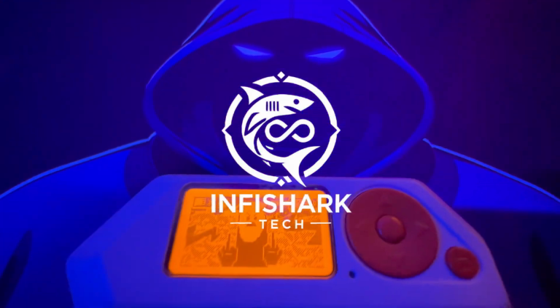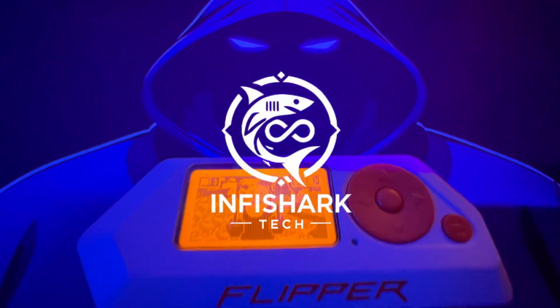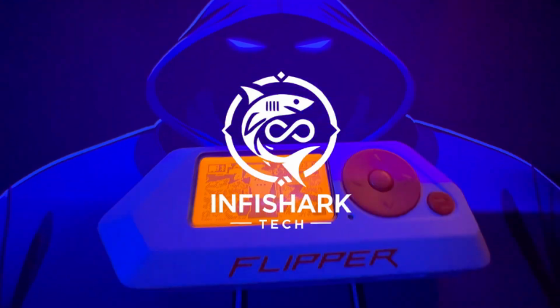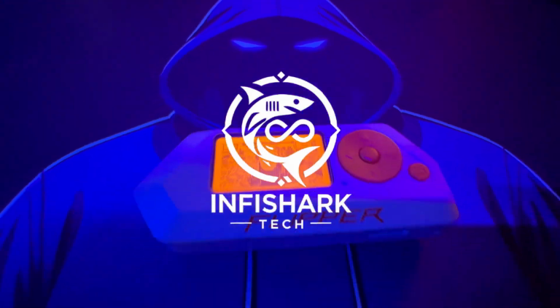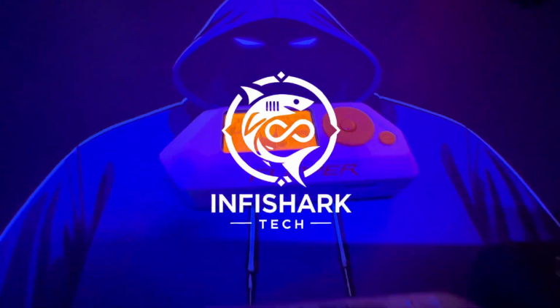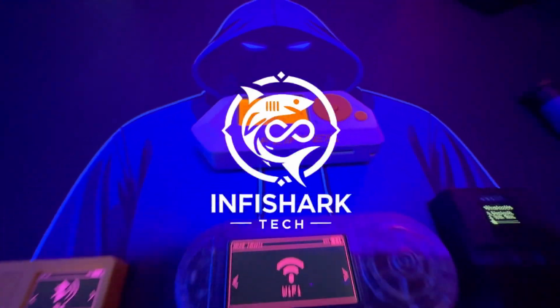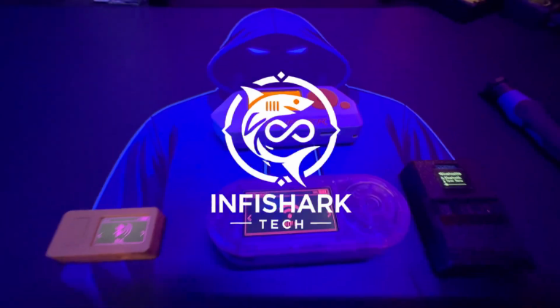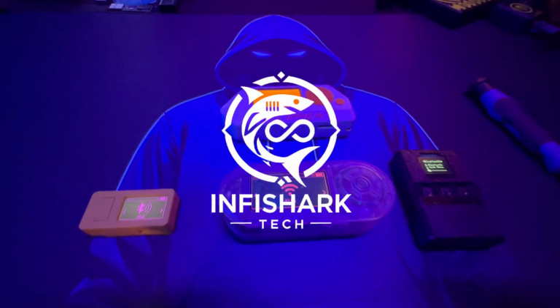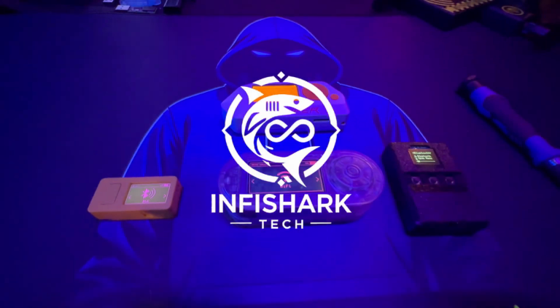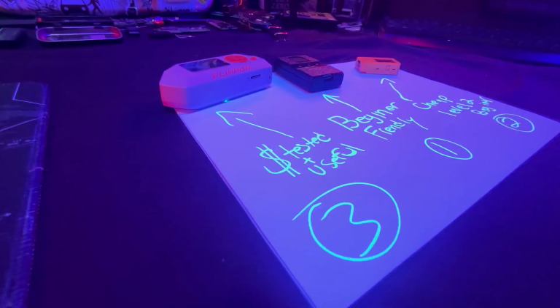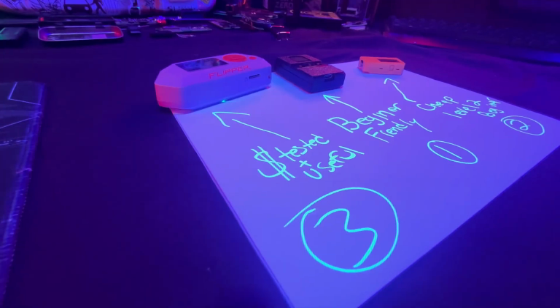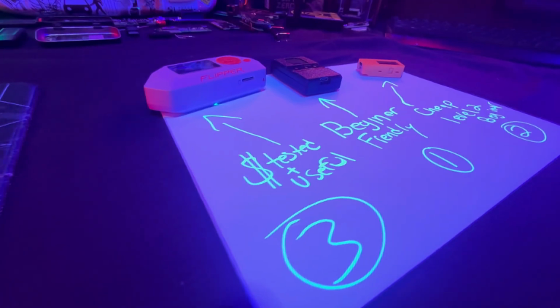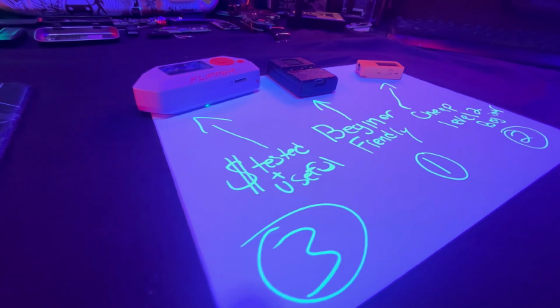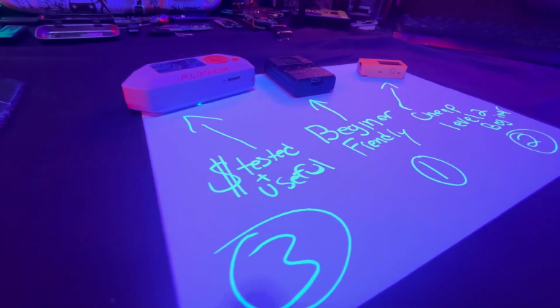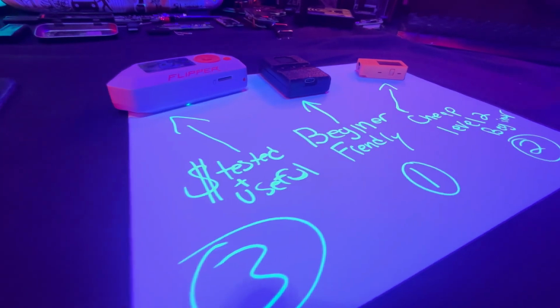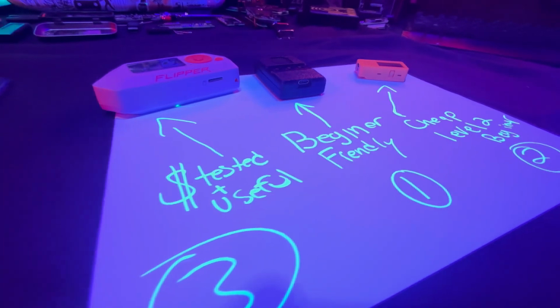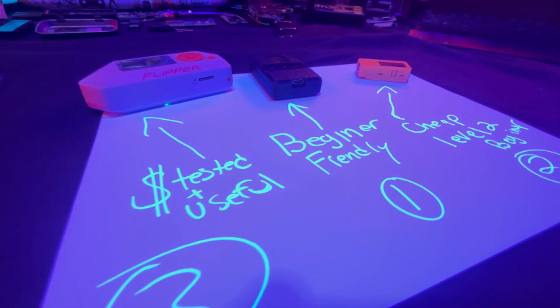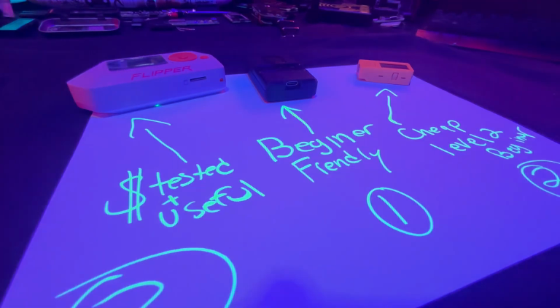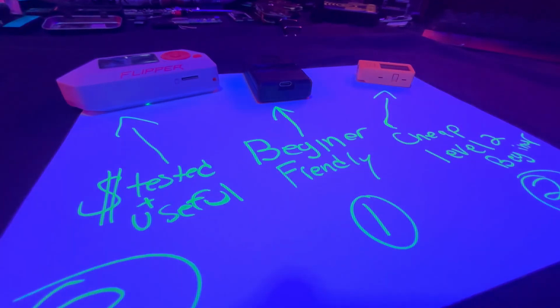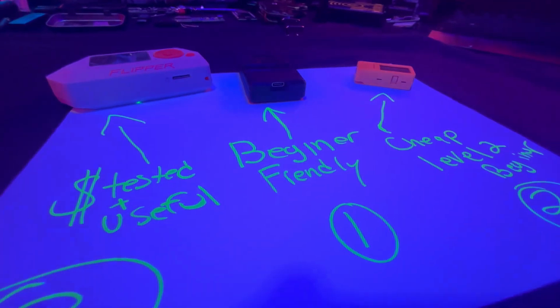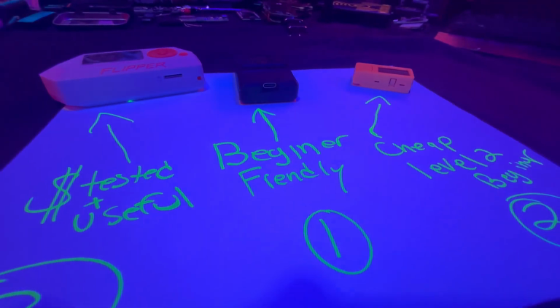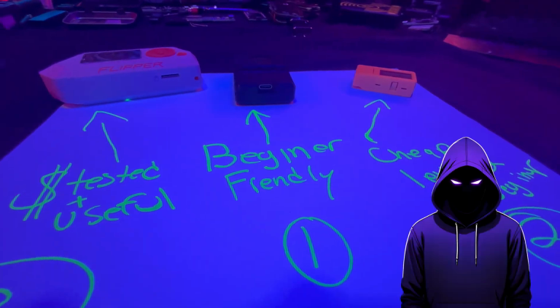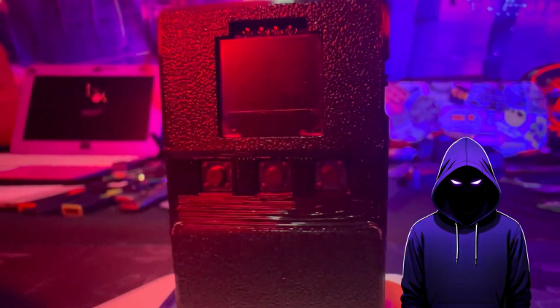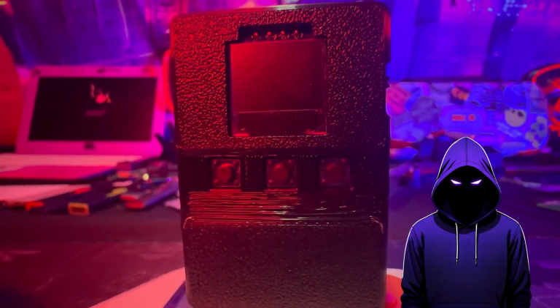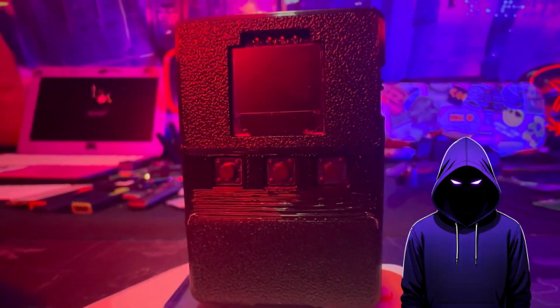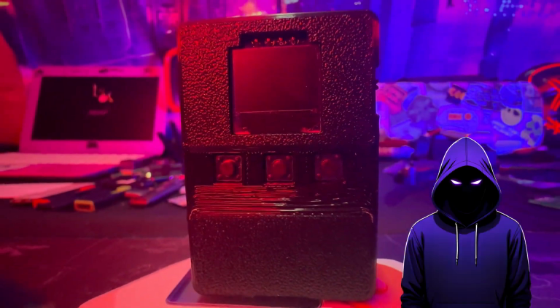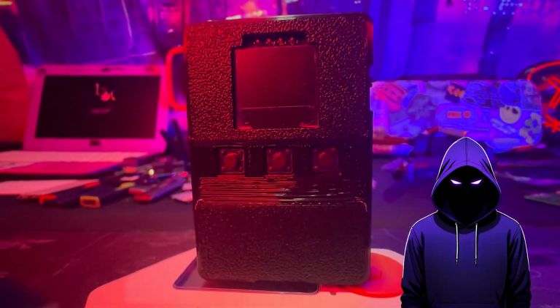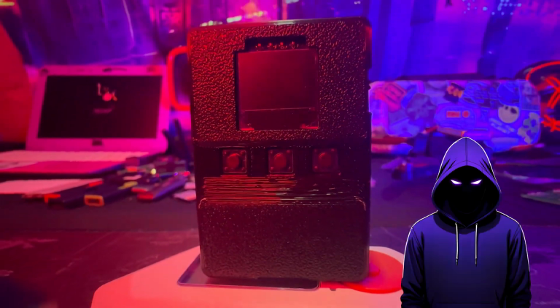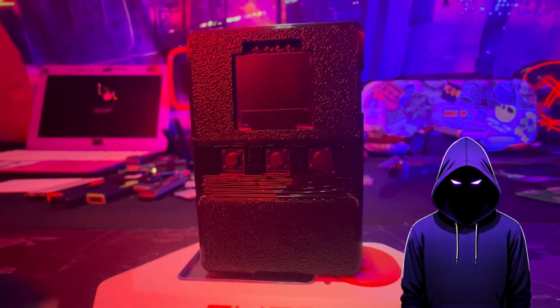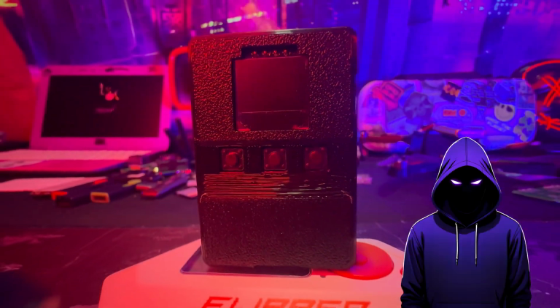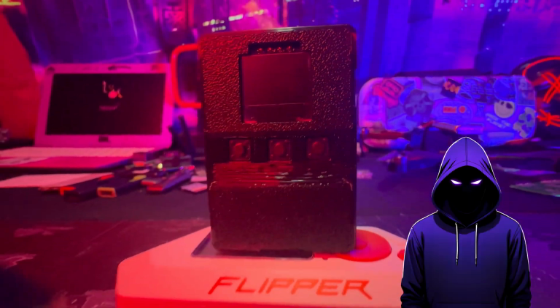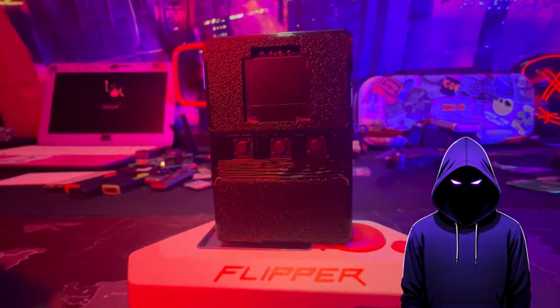I really do appreciate Infy Shark Tech sending me this prototype and I look forward to the future of this device. Remember everyone — safety is an illusion. I'll see you guys in the next video.